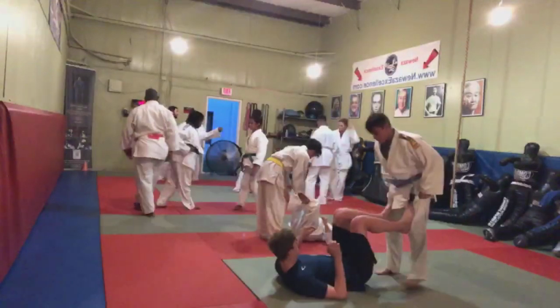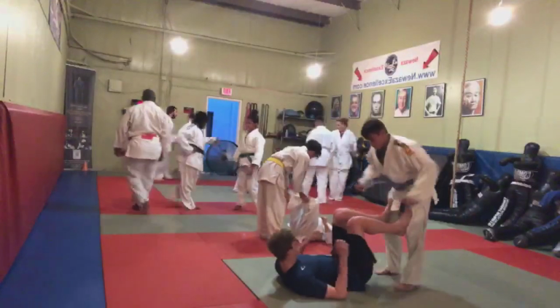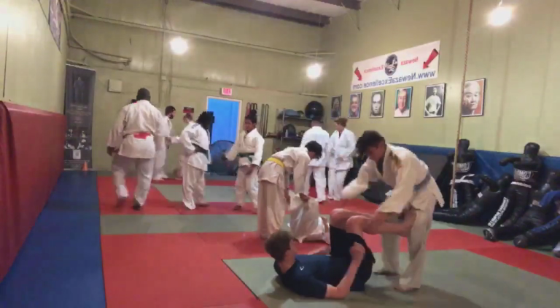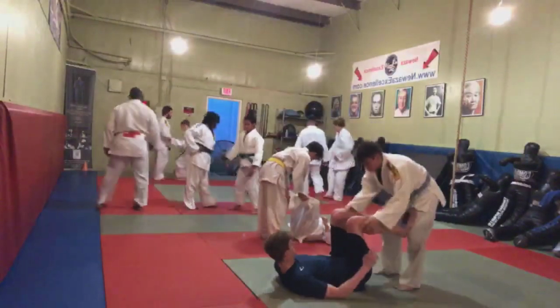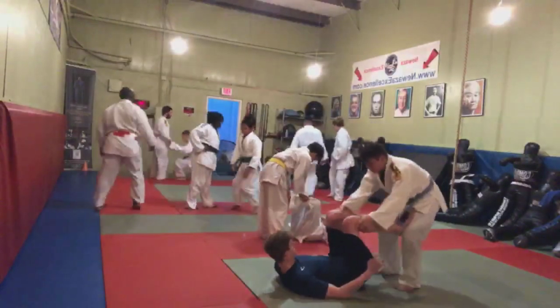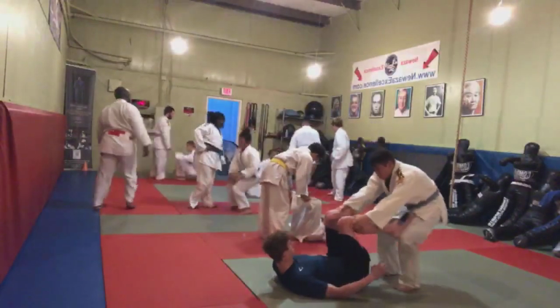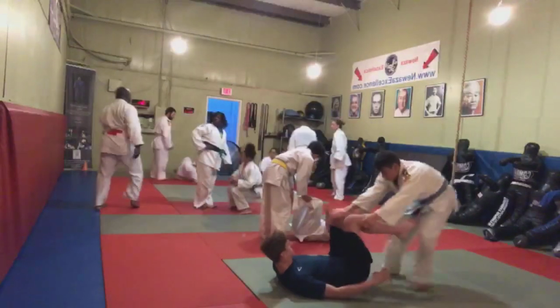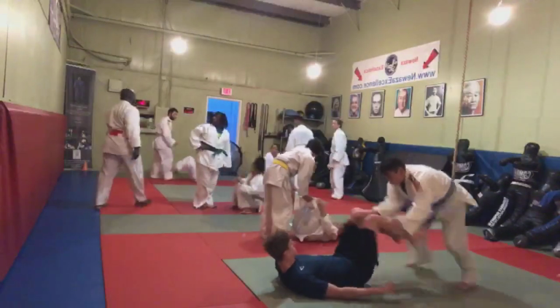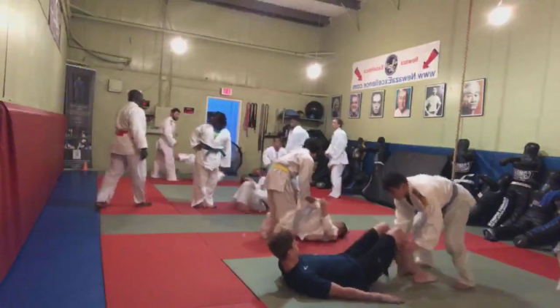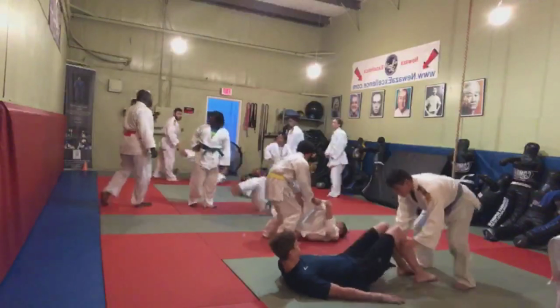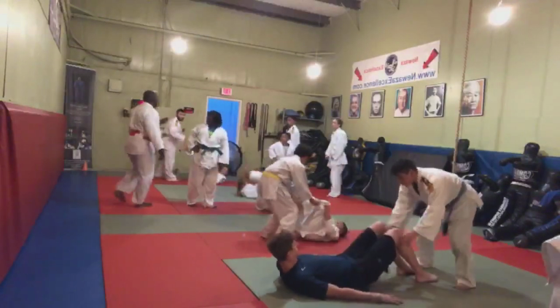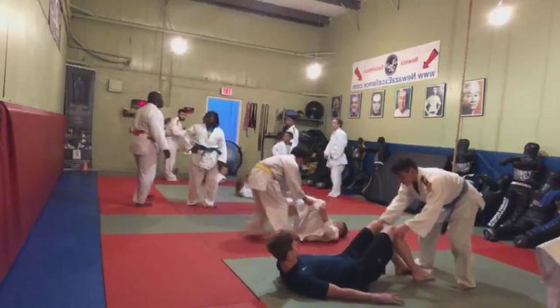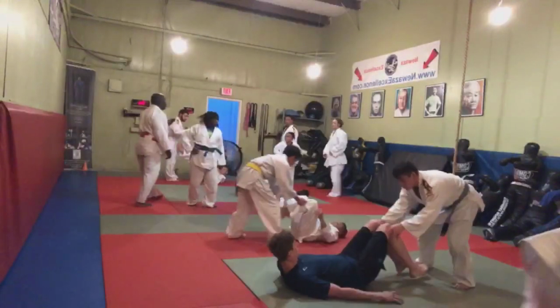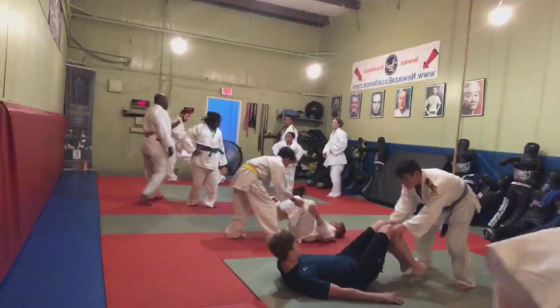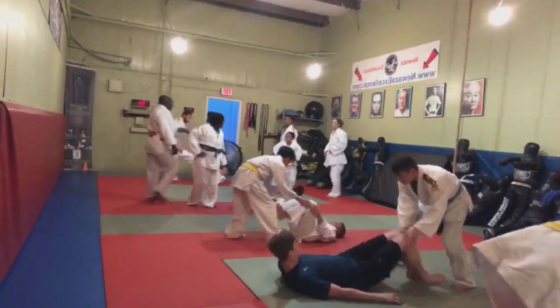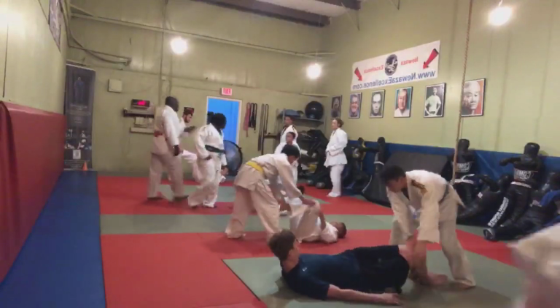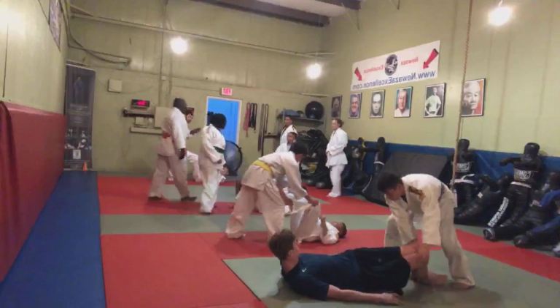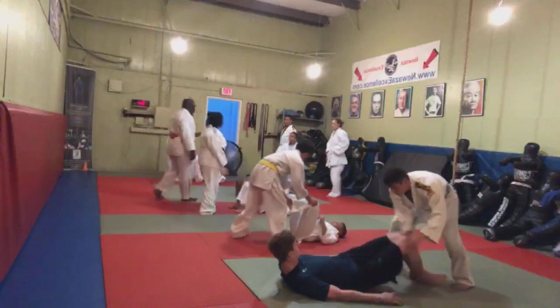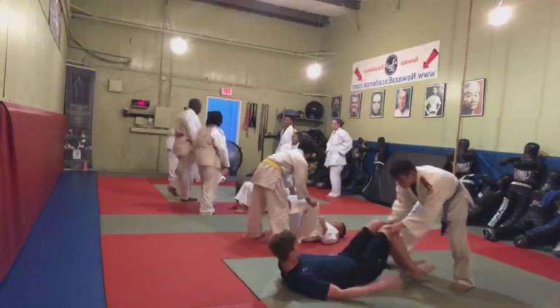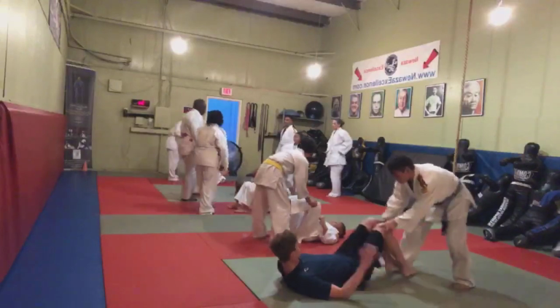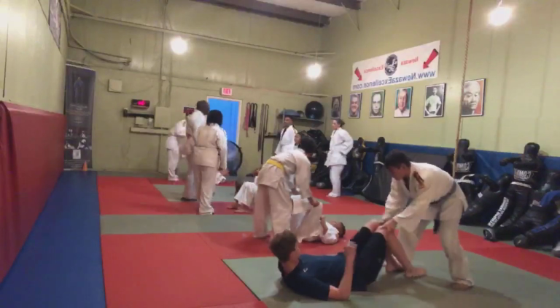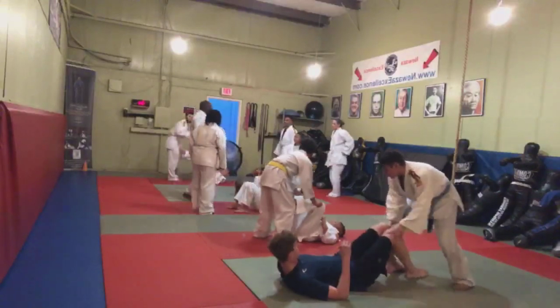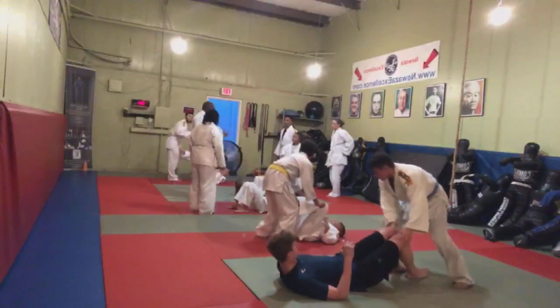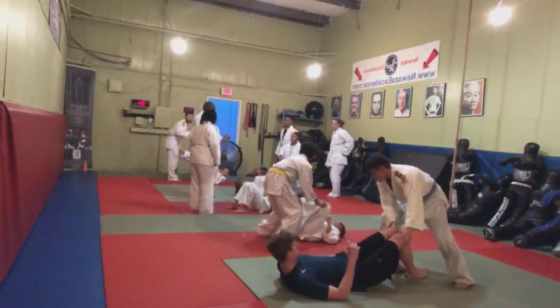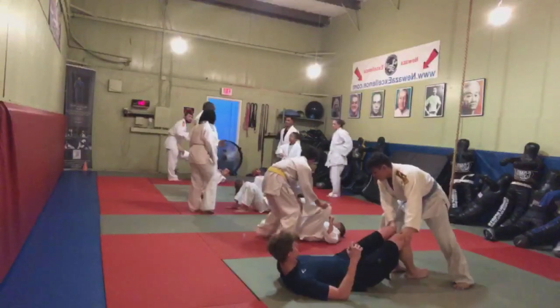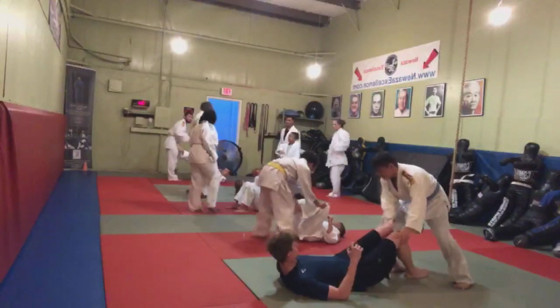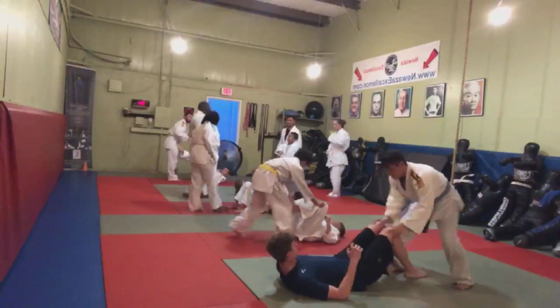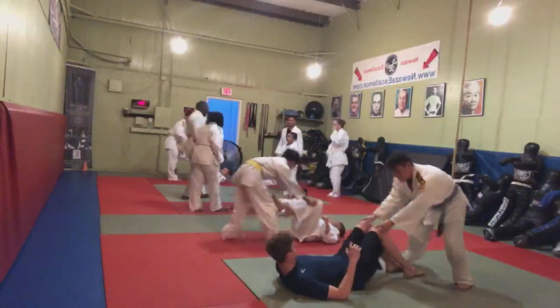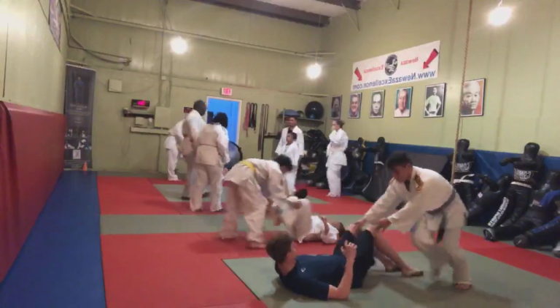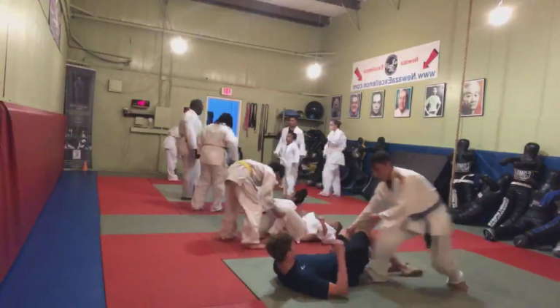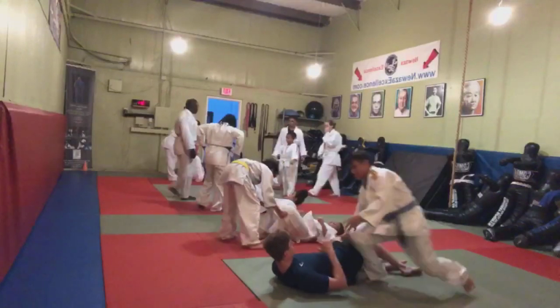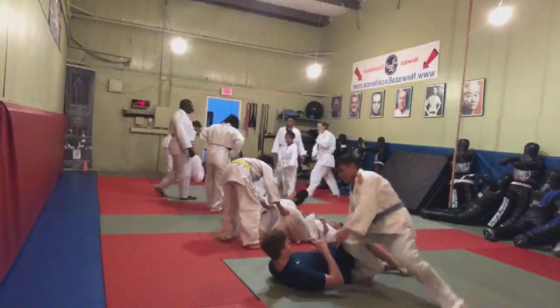Hey, hey. You all have to do the backward fall. That's part of the drill. So stand back up and do the backward fall.